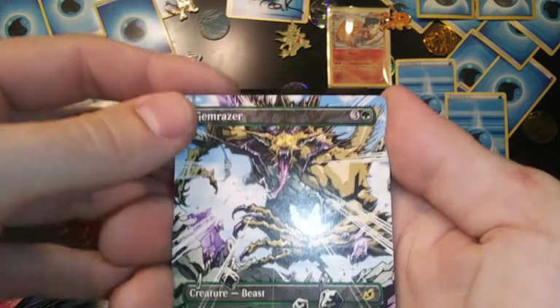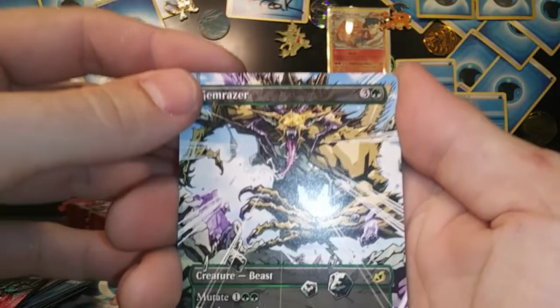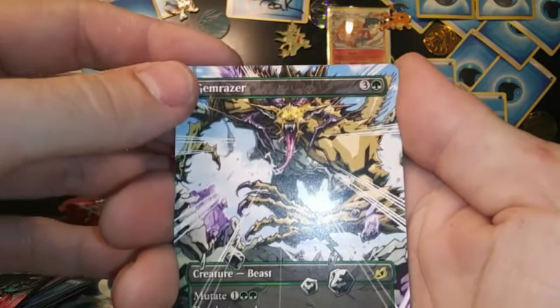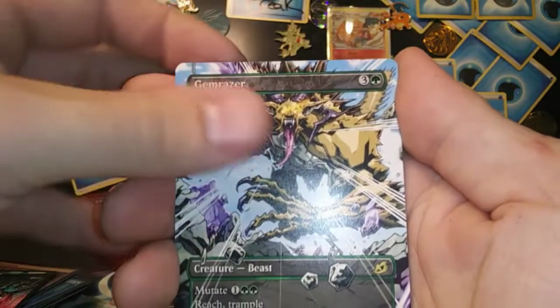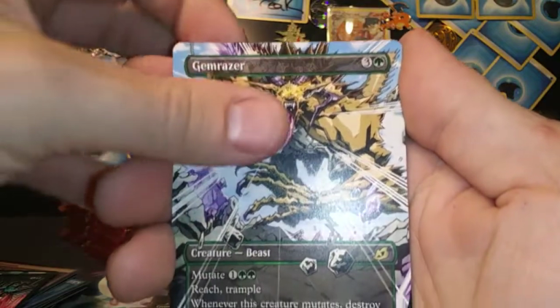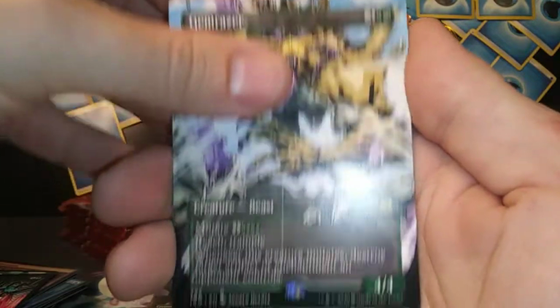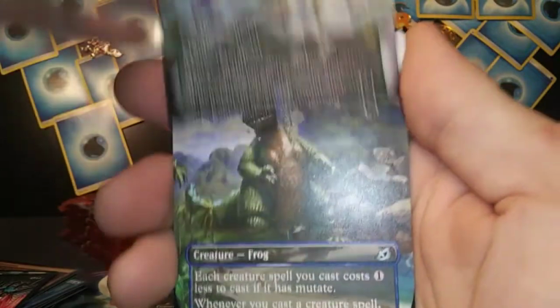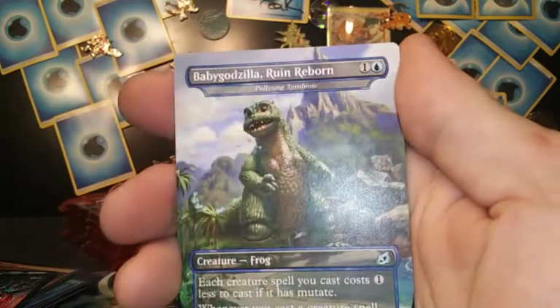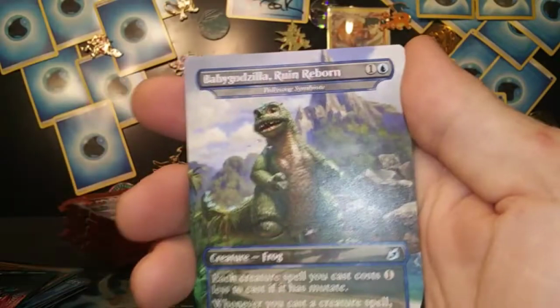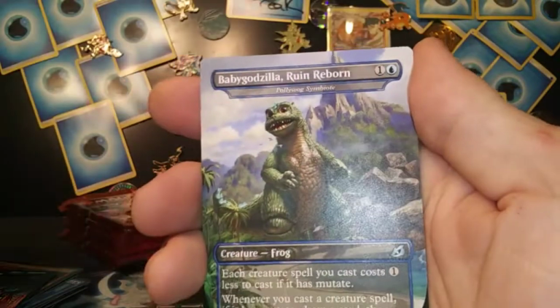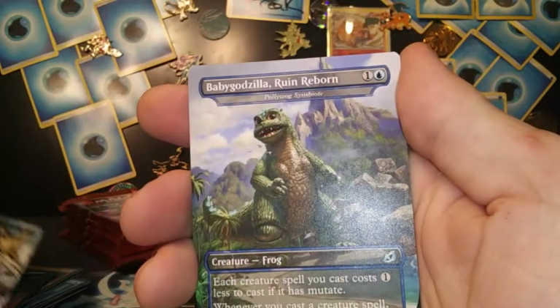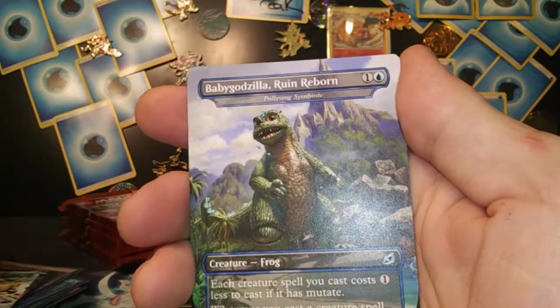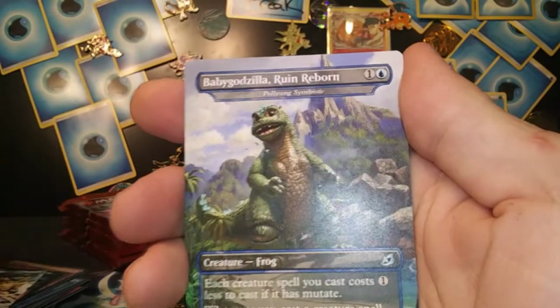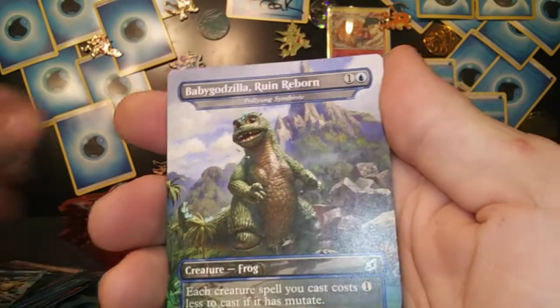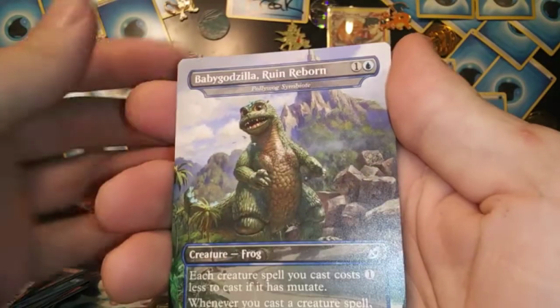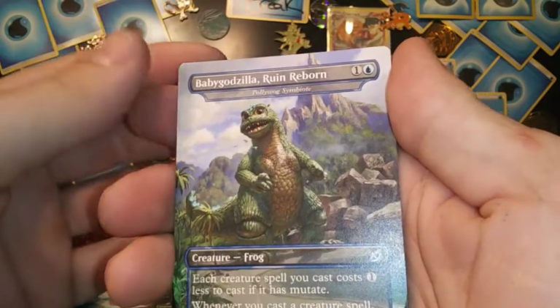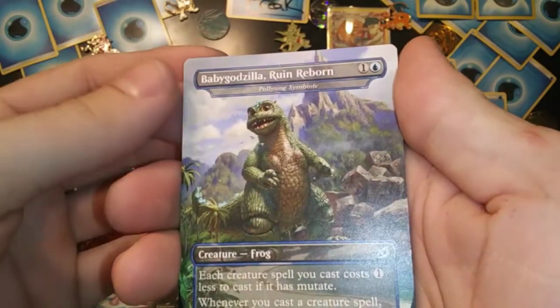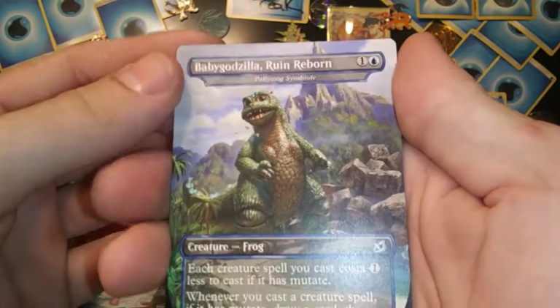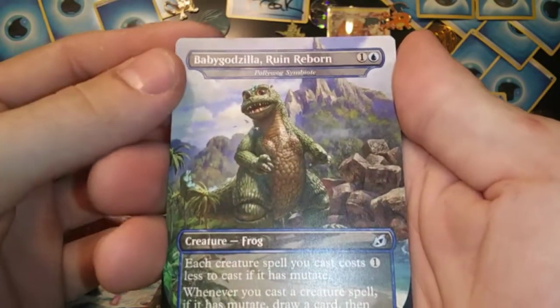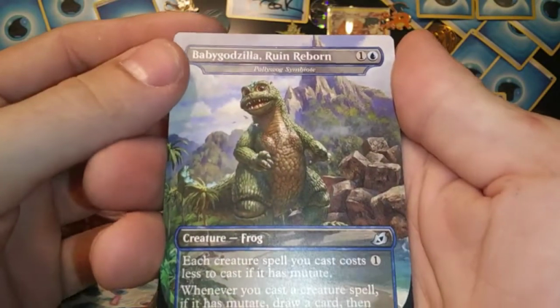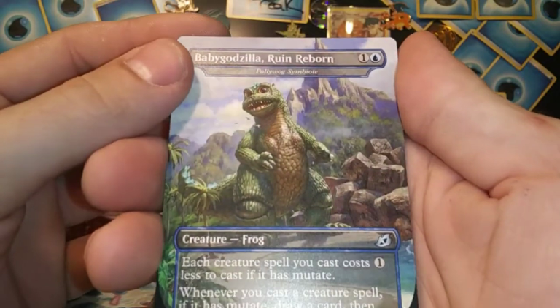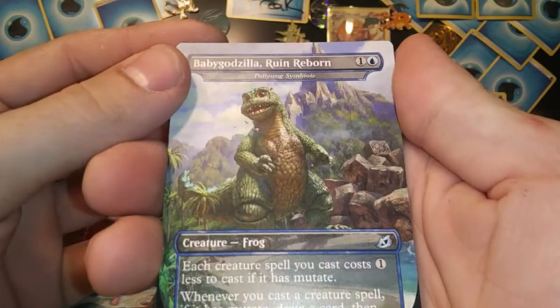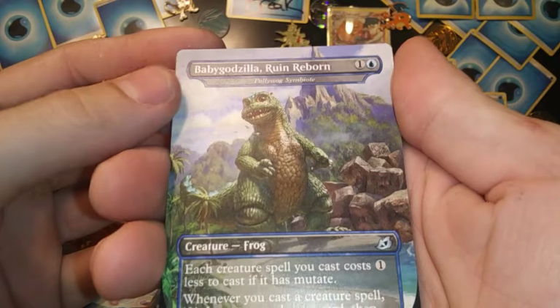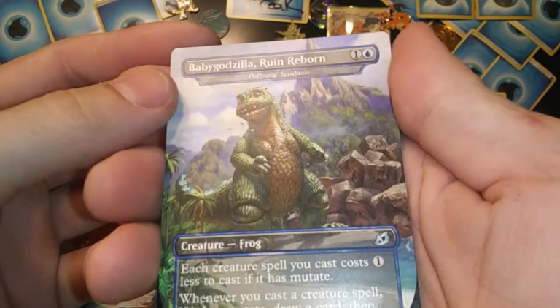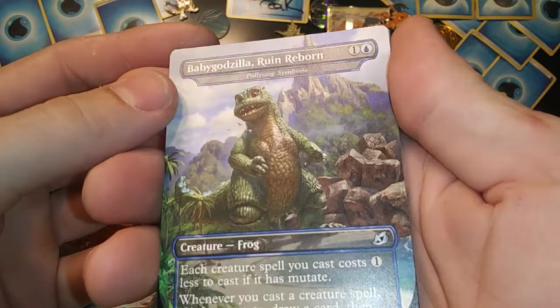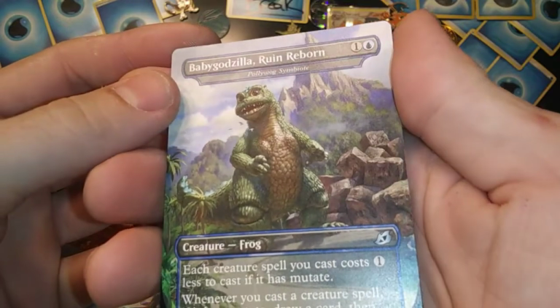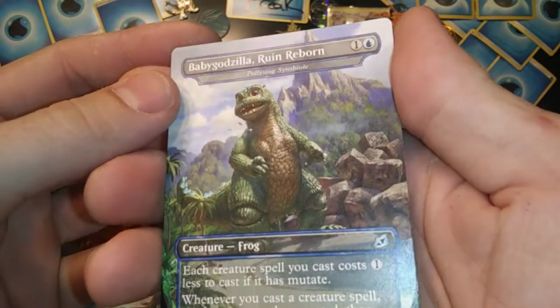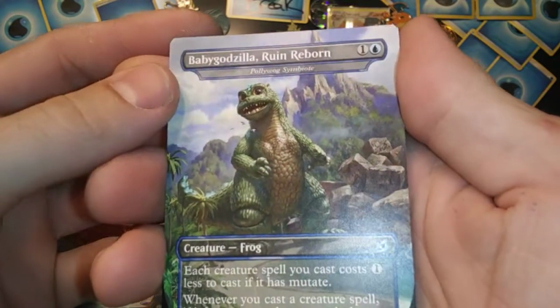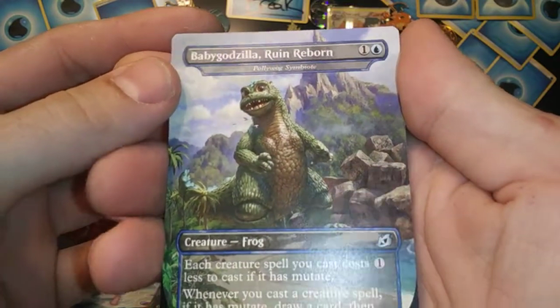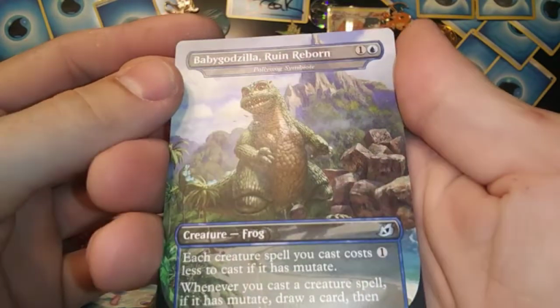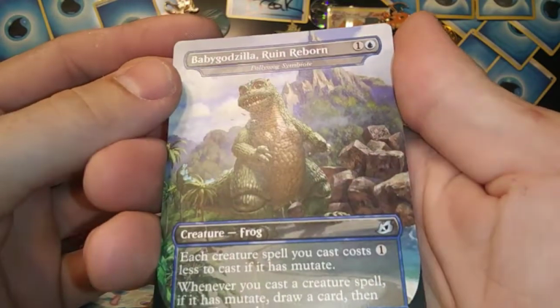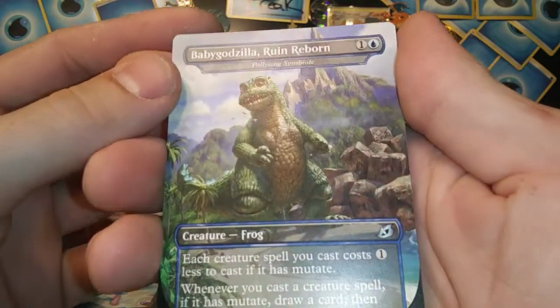Gem Razer extended rare — that's the box topper, look, that guy in the box — bam, there you go. That's dope! Baby Godzilla Ruin Reborn — sweet!